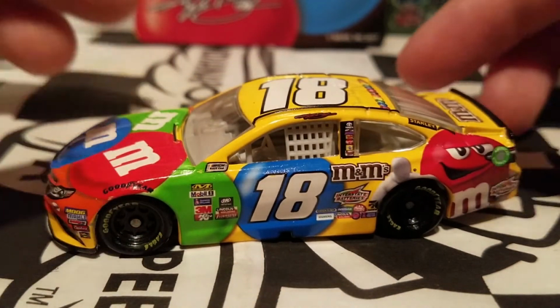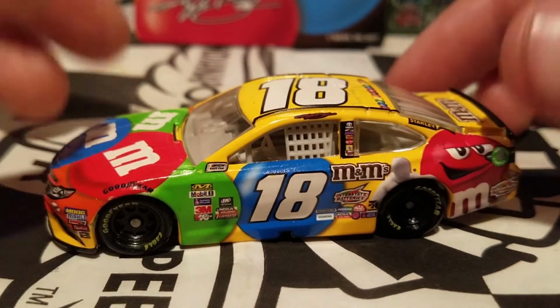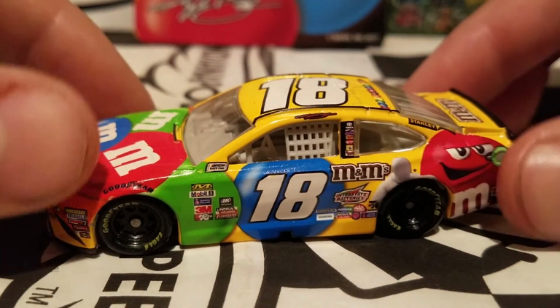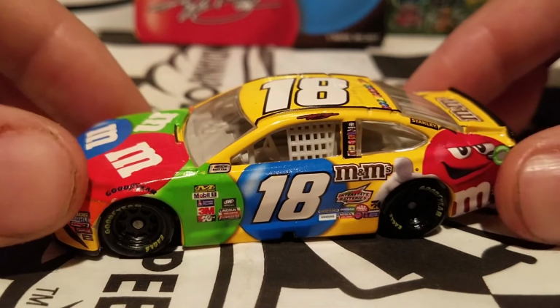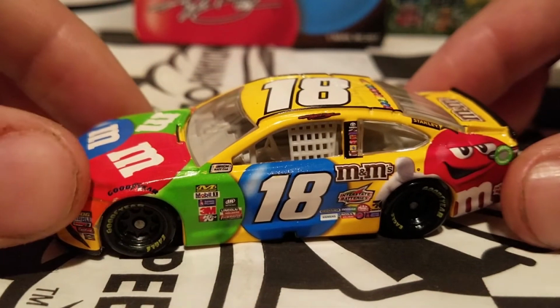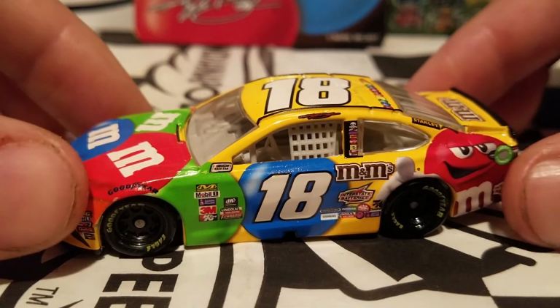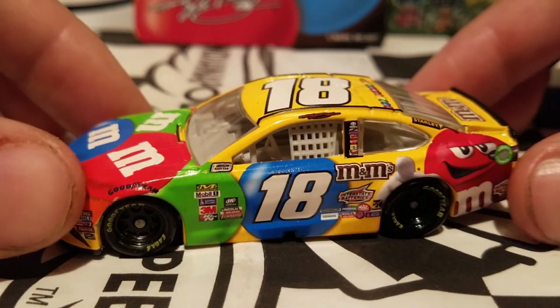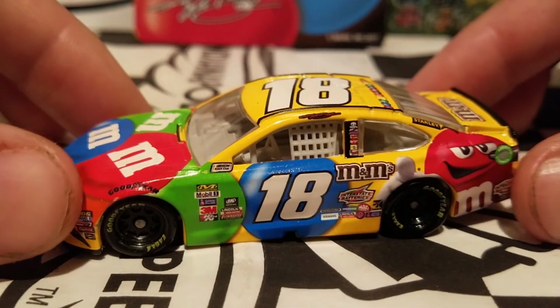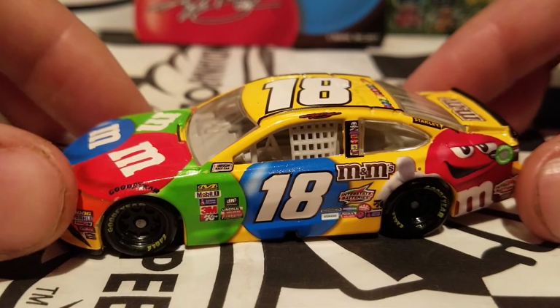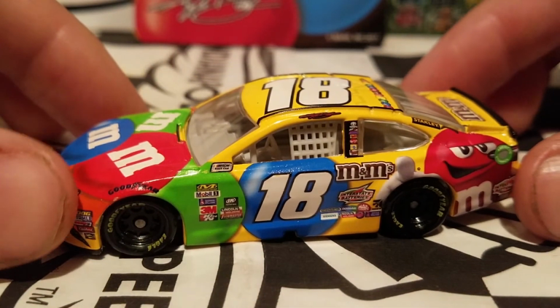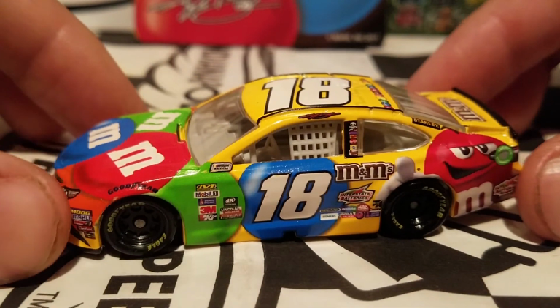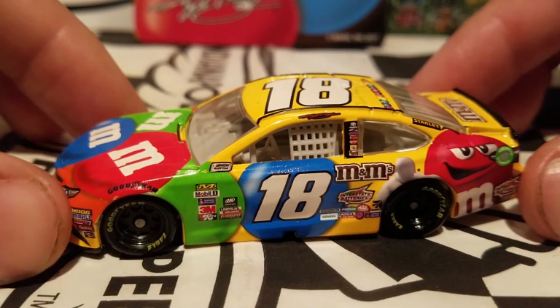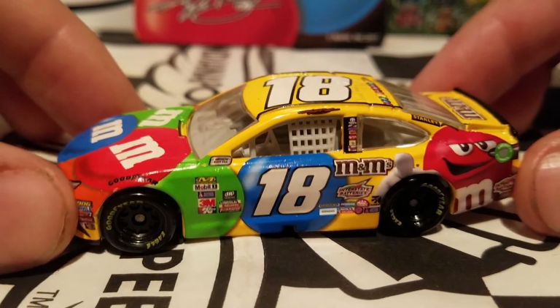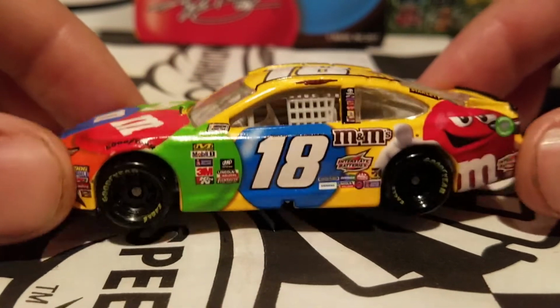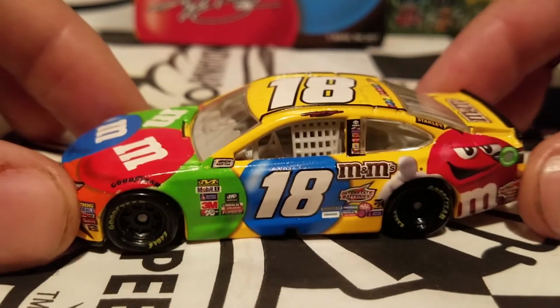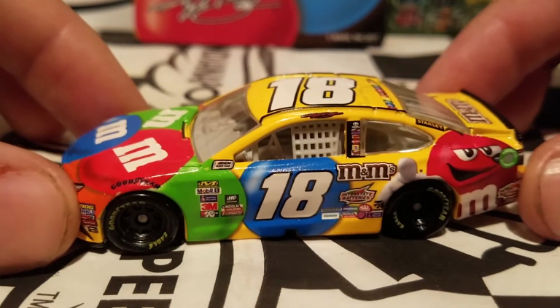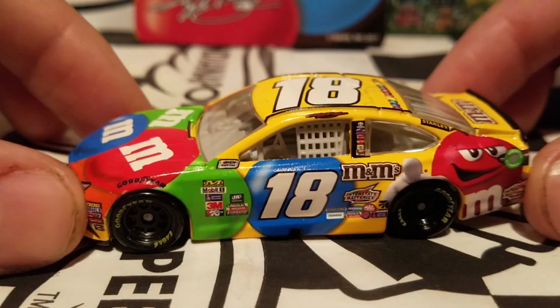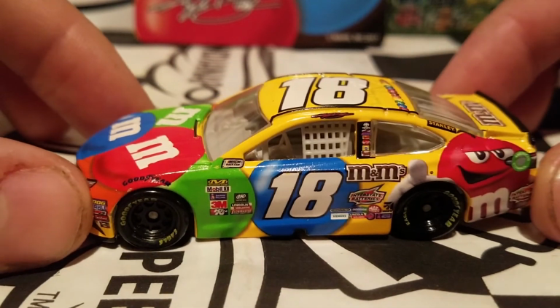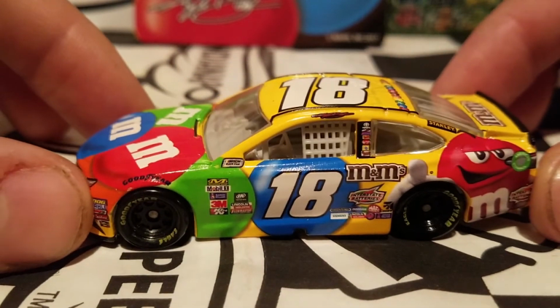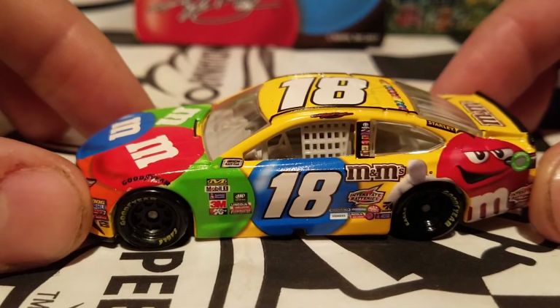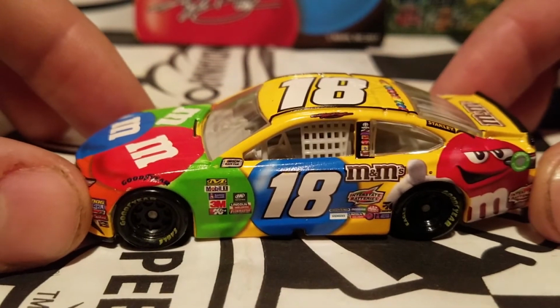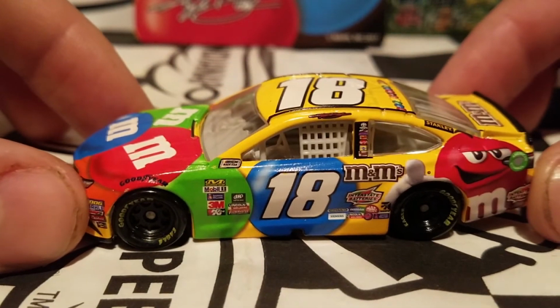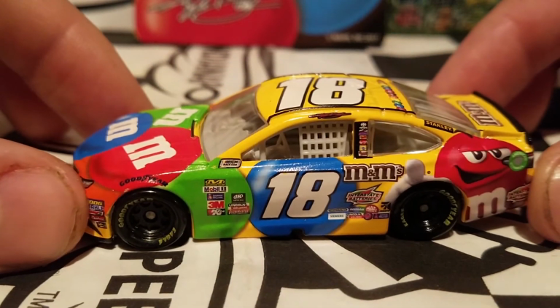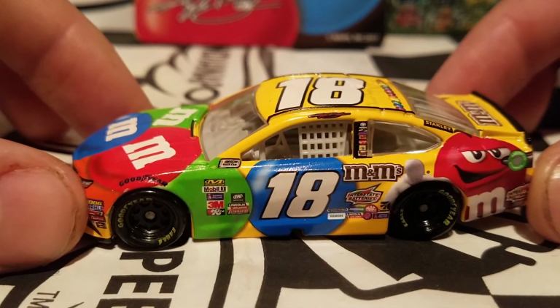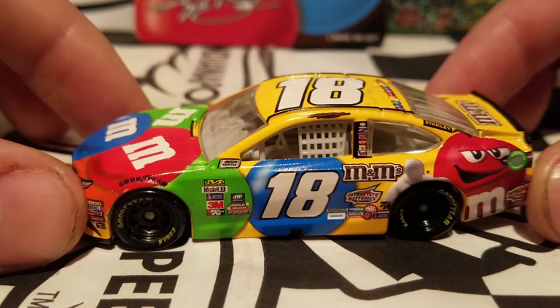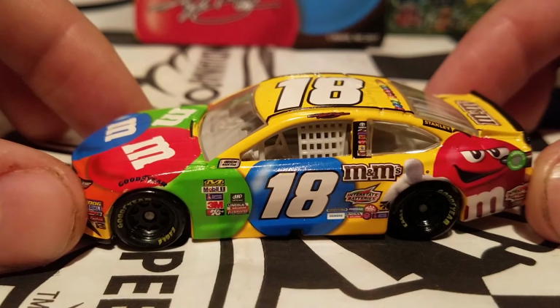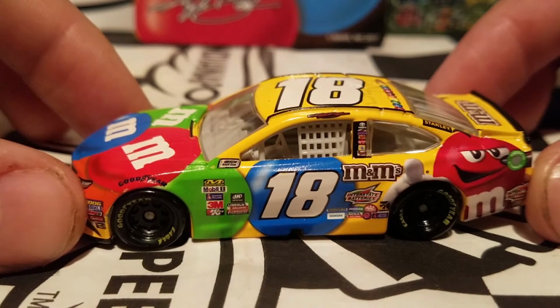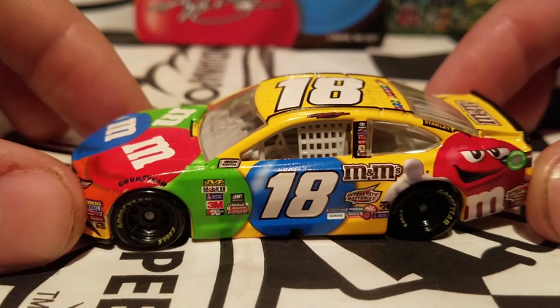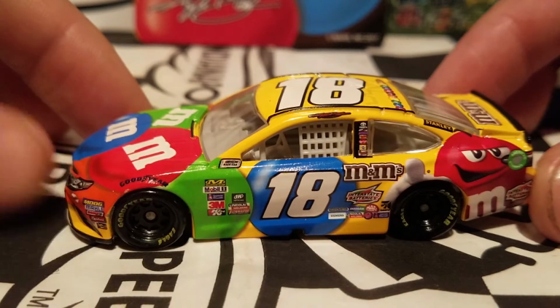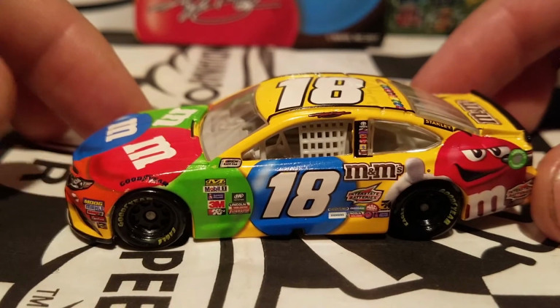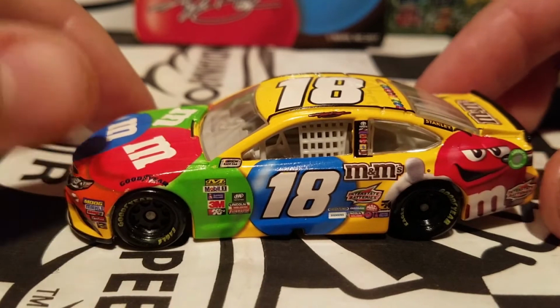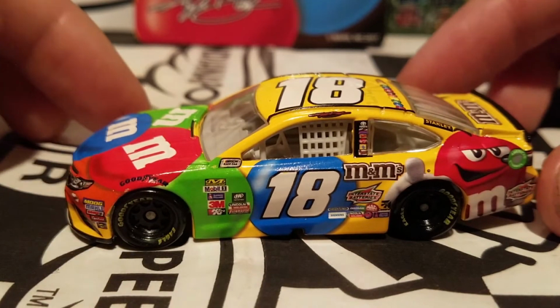That car is famous for him missing 11 races and still winning the championship. But the green was definitely a lot more different.